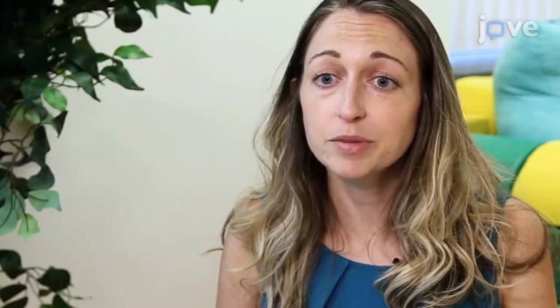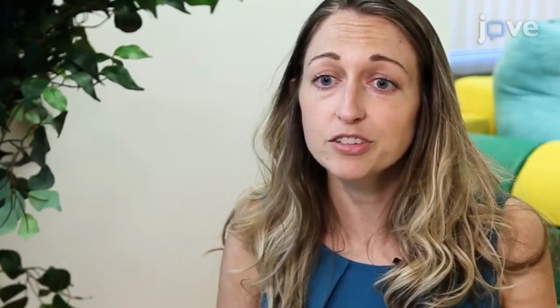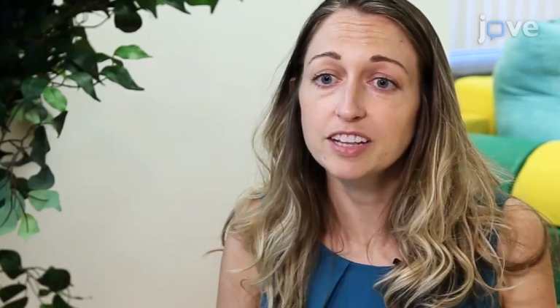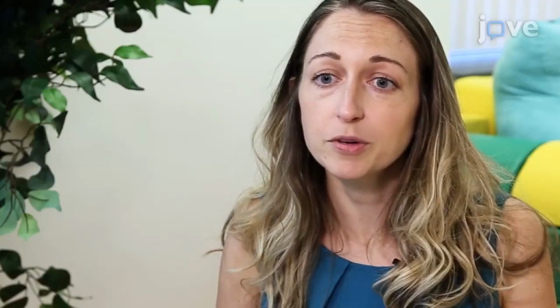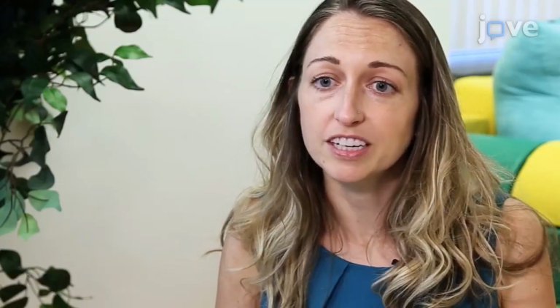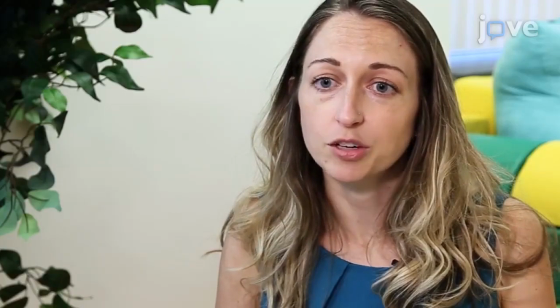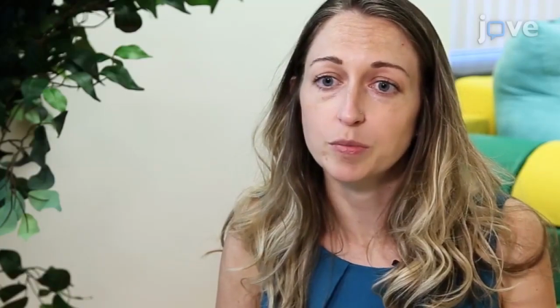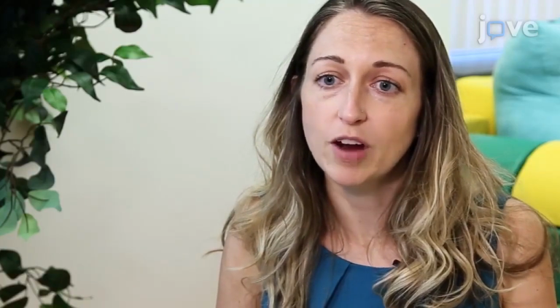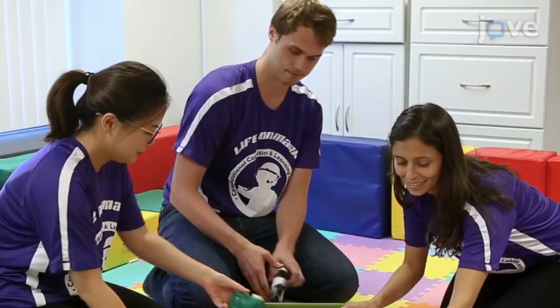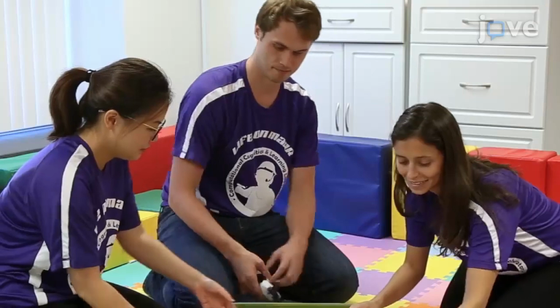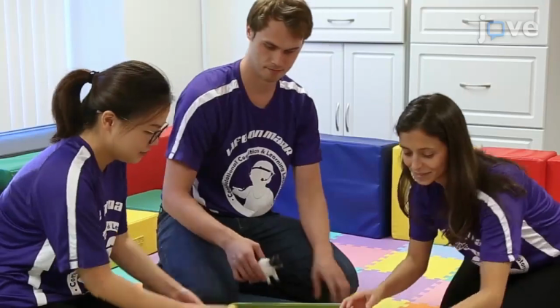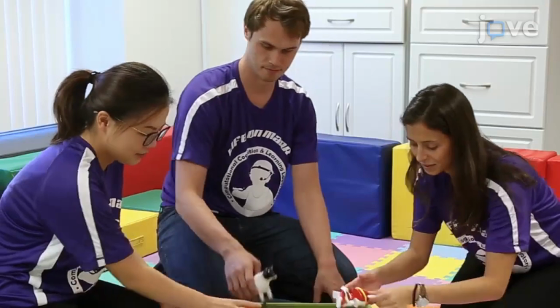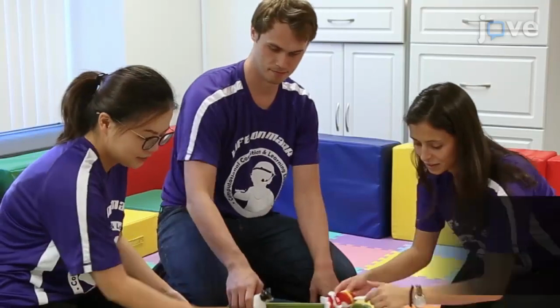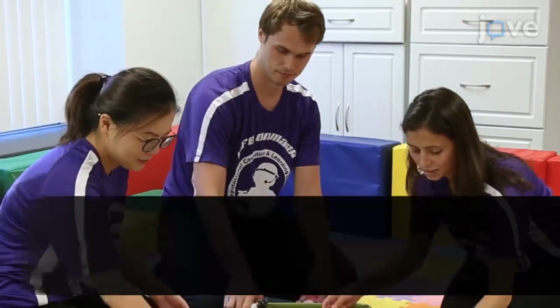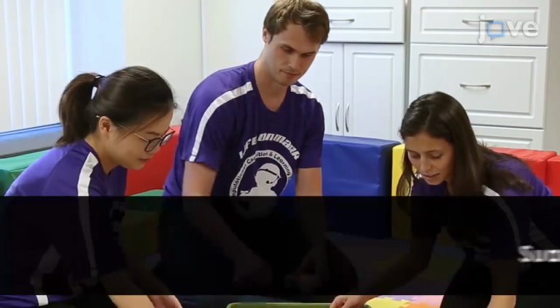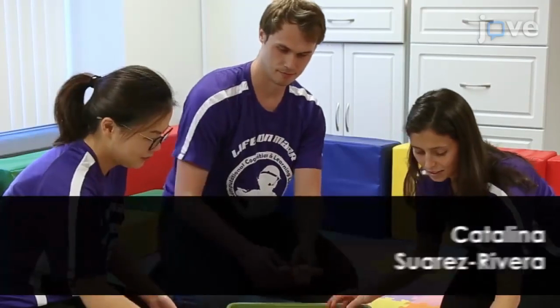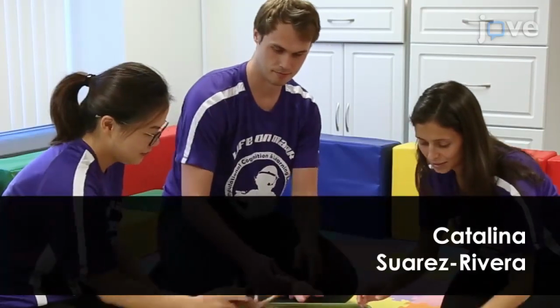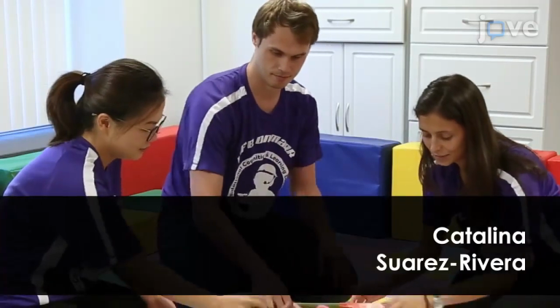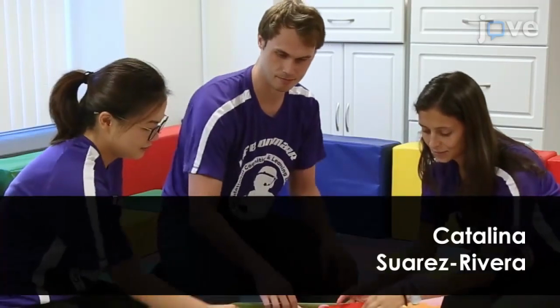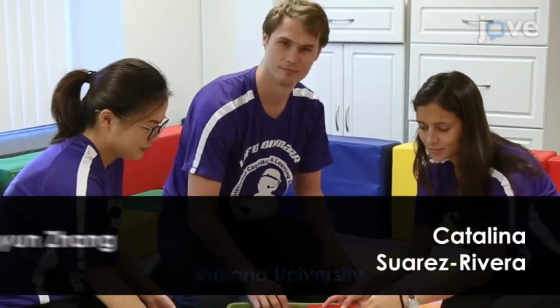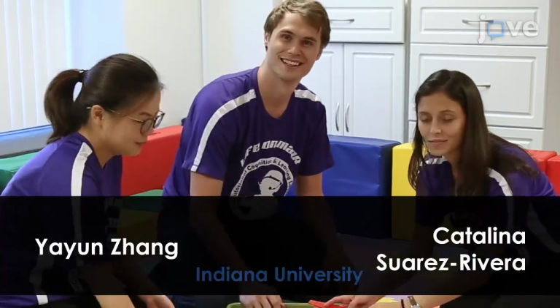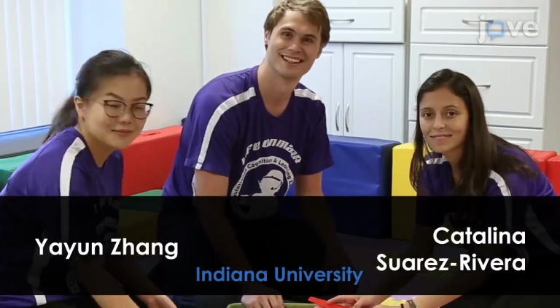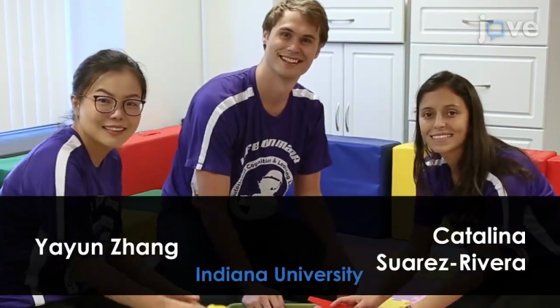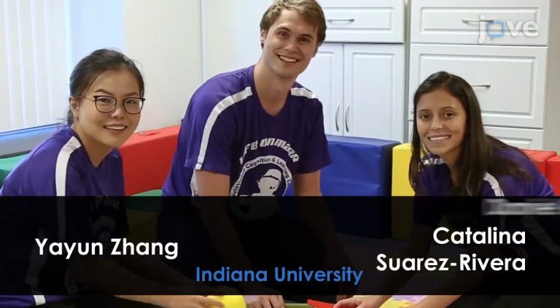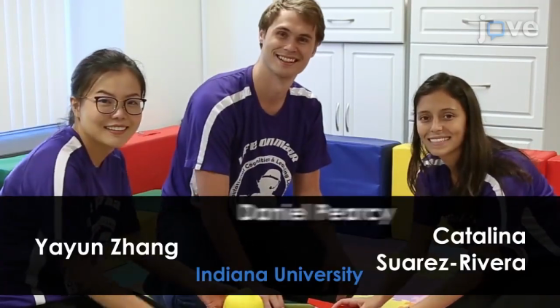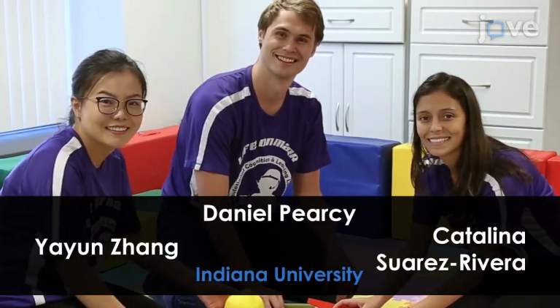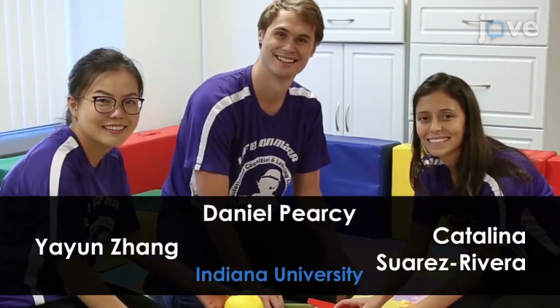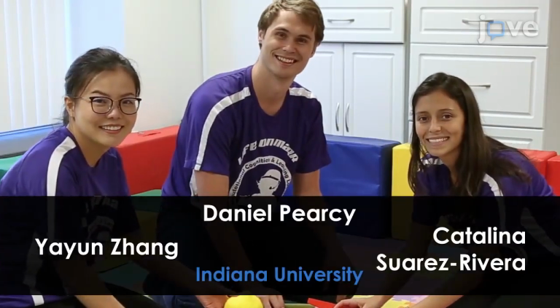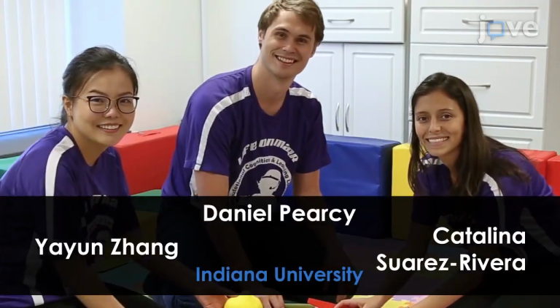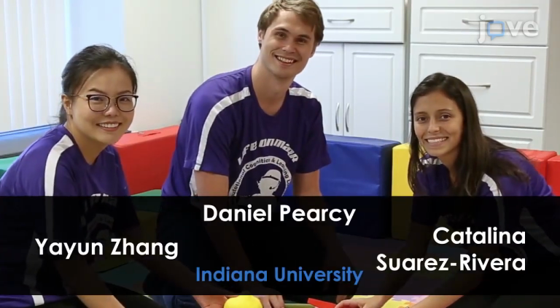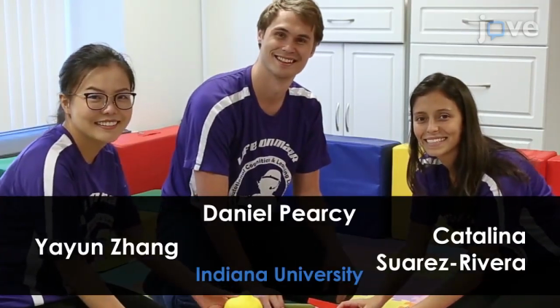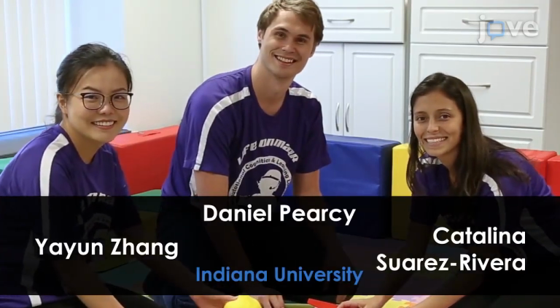Demonstrating the procedure will be graduate students Catalina Suarez-Rivera and Yayun Zhang, and lab manager Daniel Piercy.